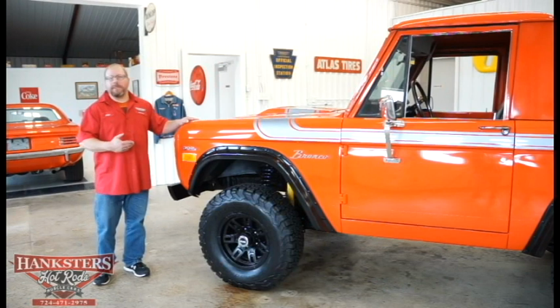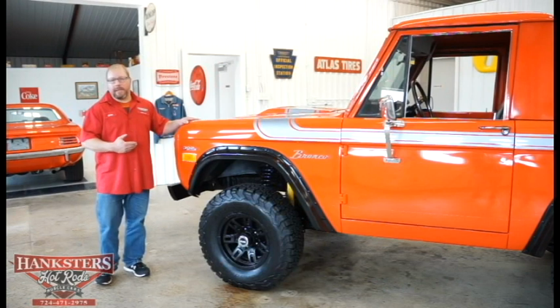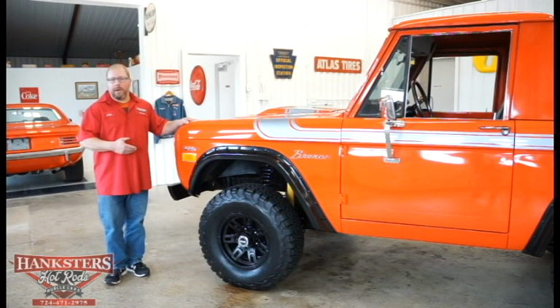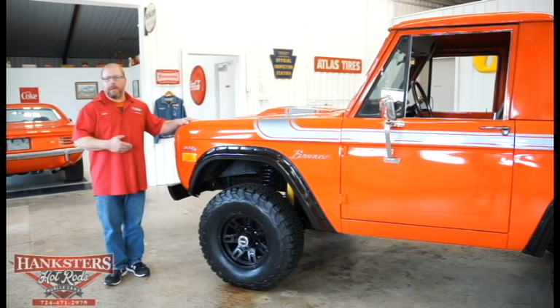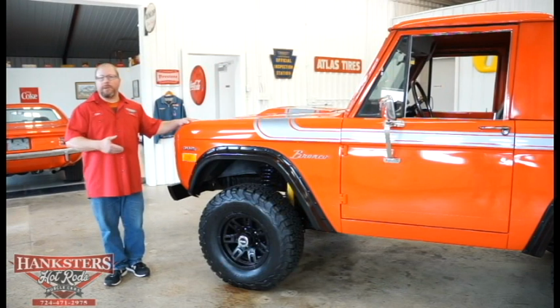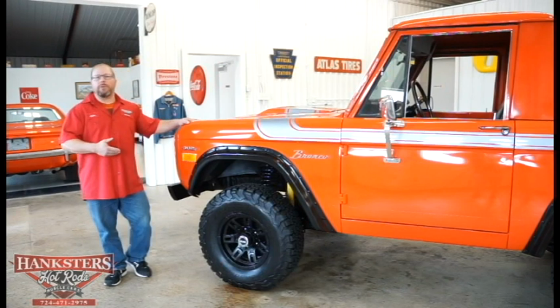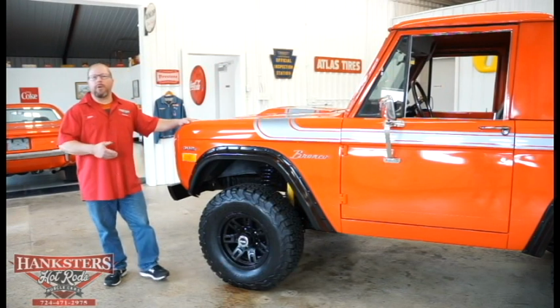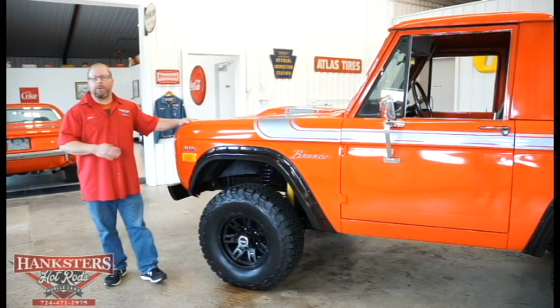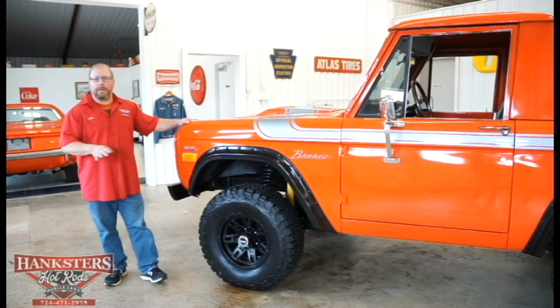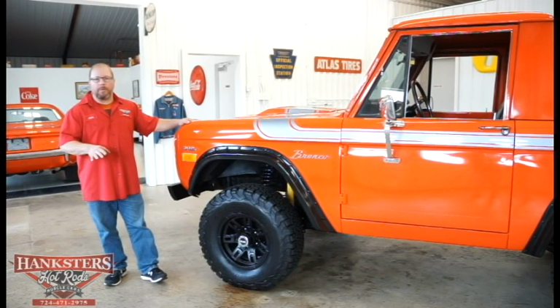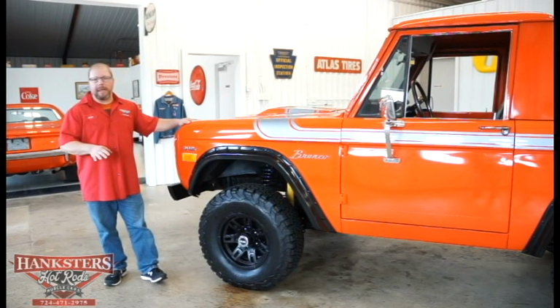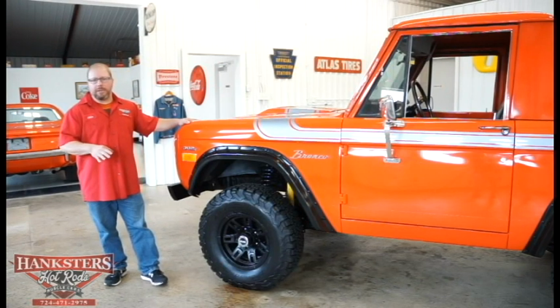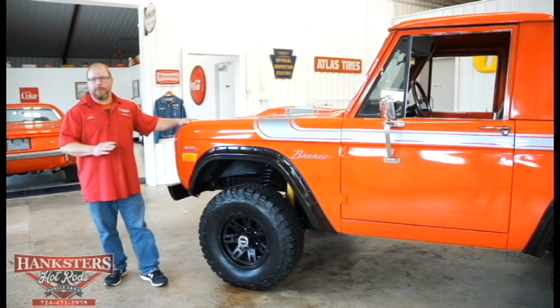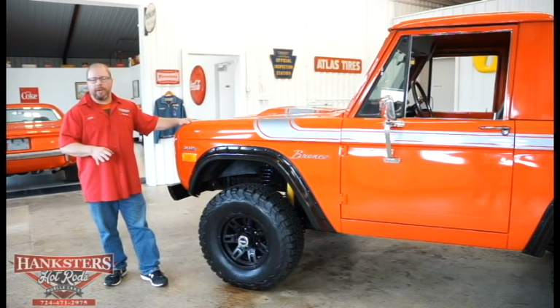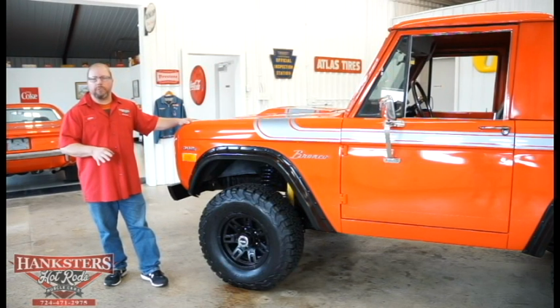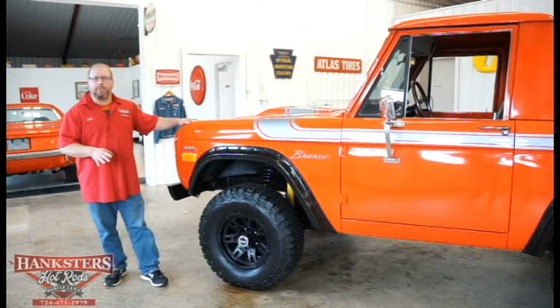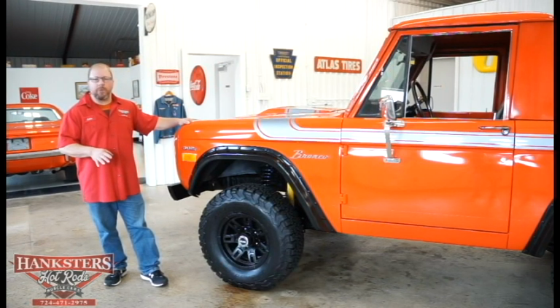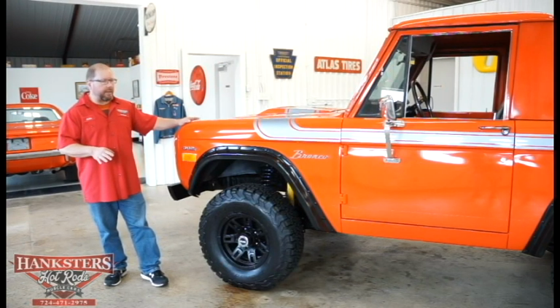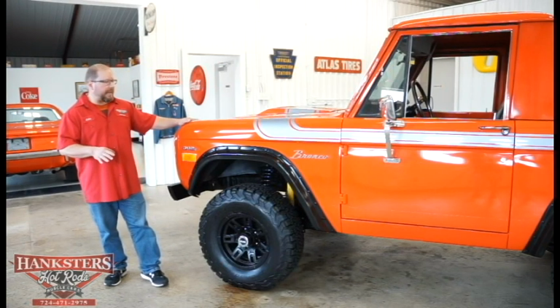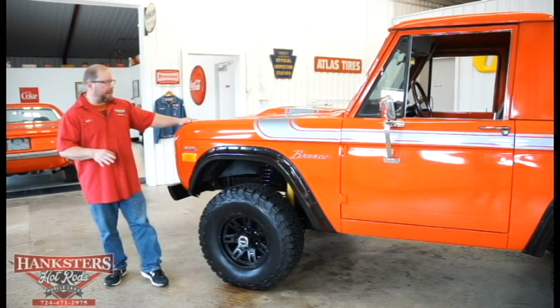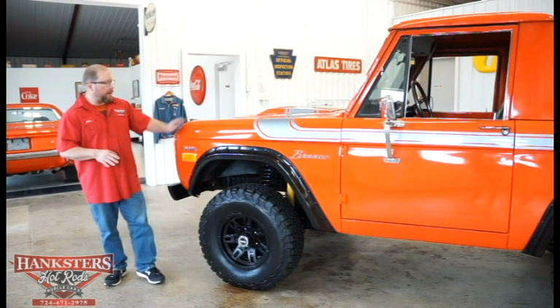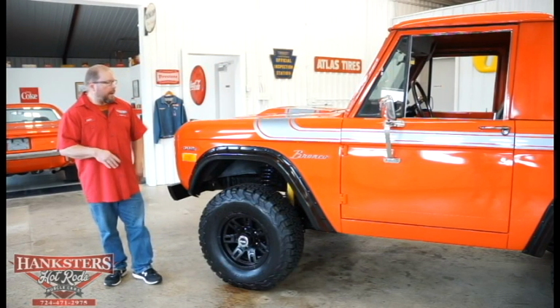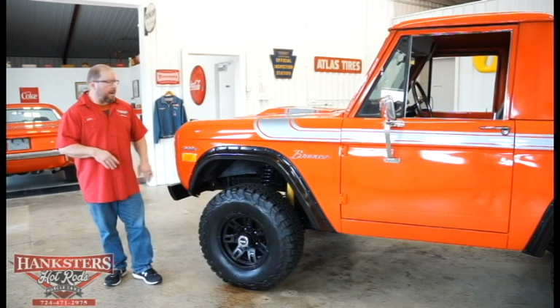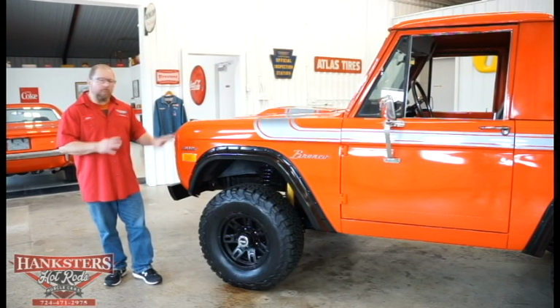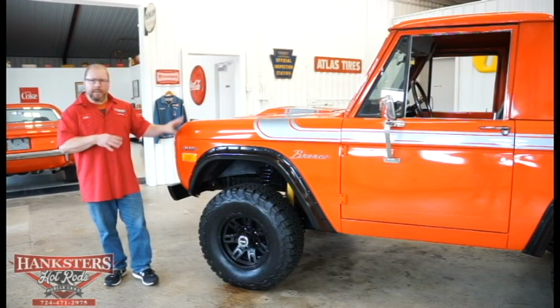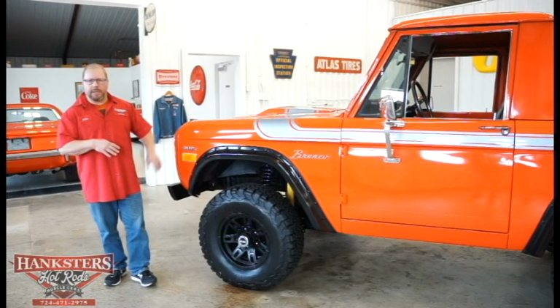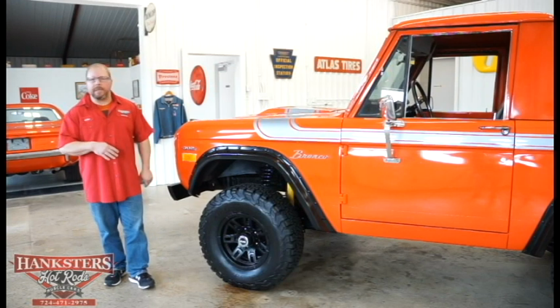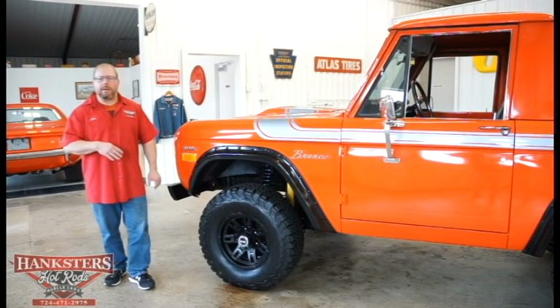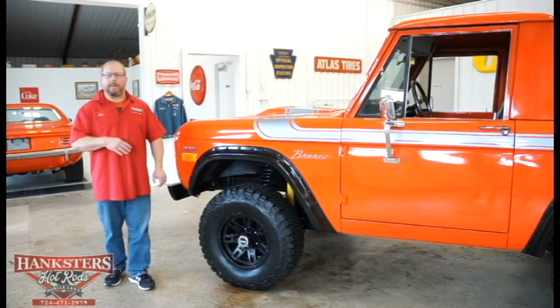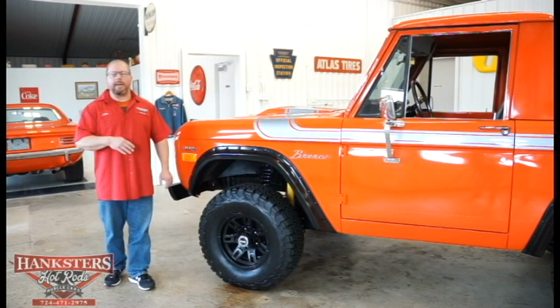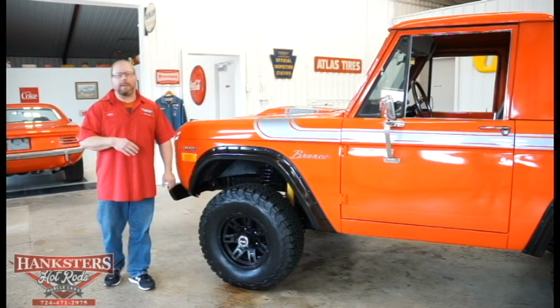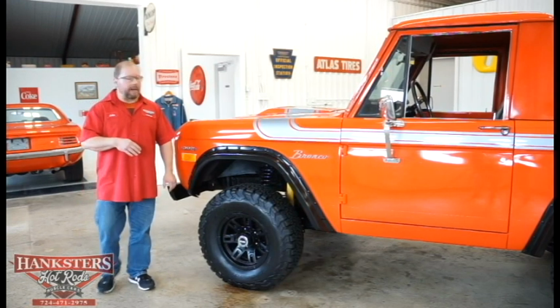However, it's a non-original motor, non-numbers matching 302 motor that's in here, but we'll get a chance to take a look at that a little later.